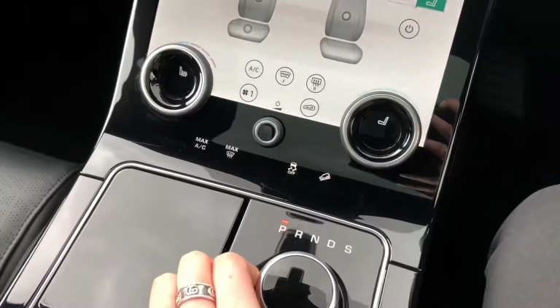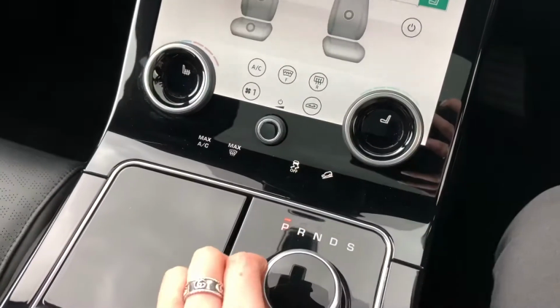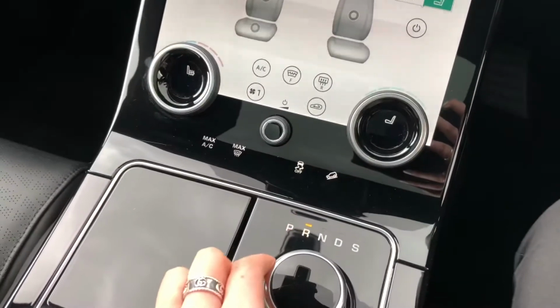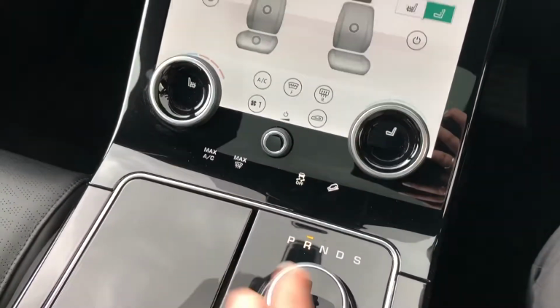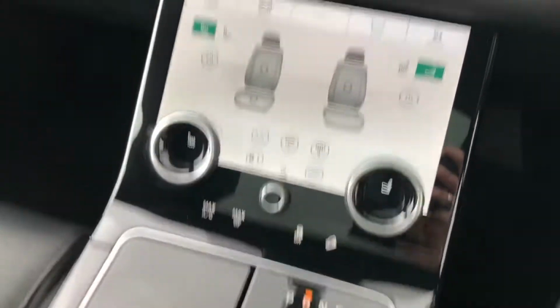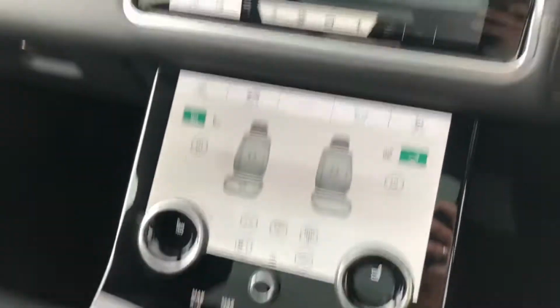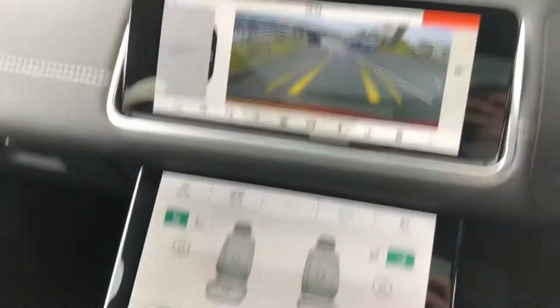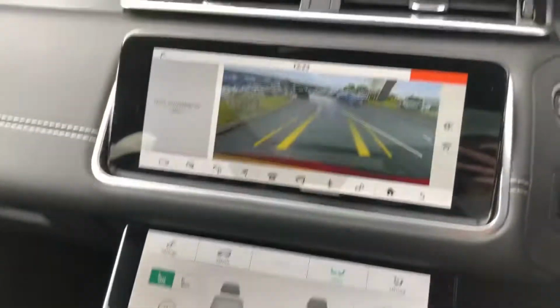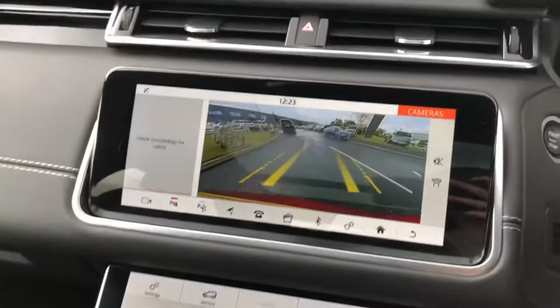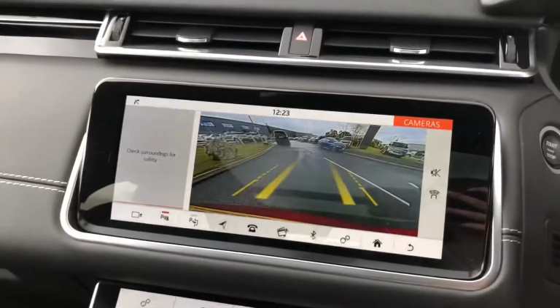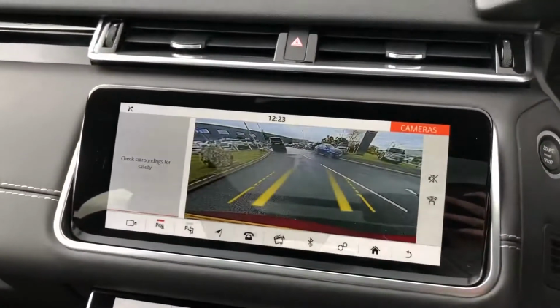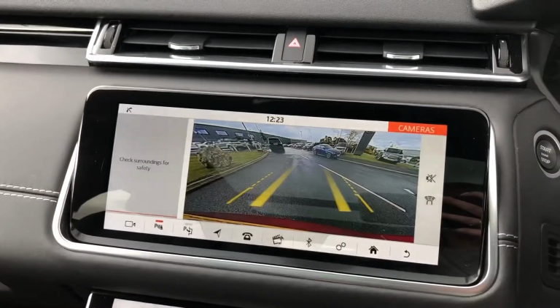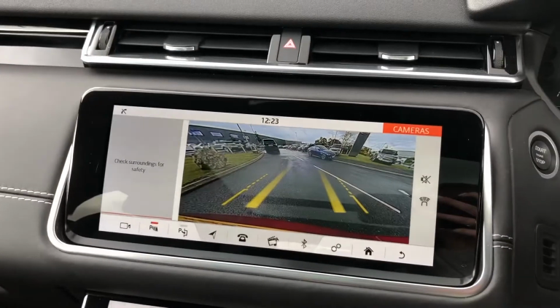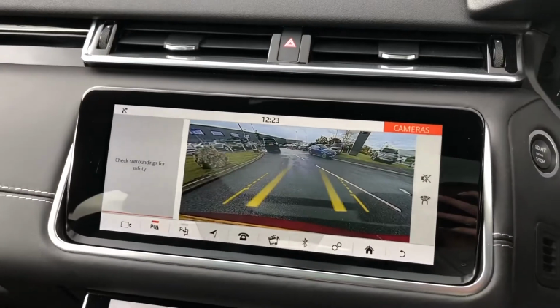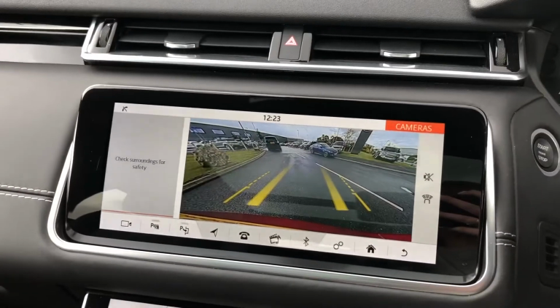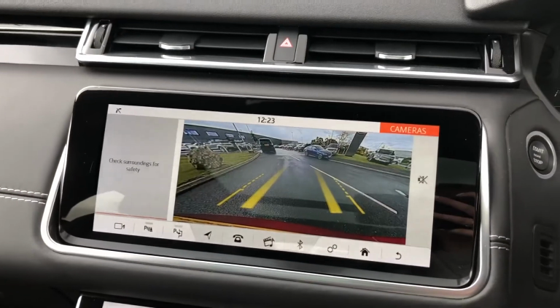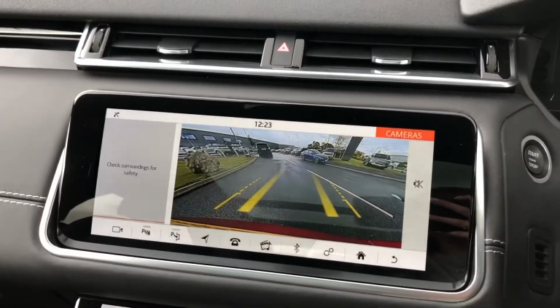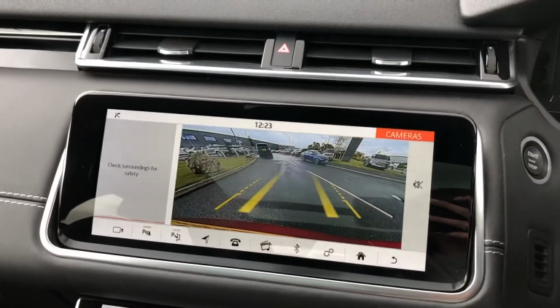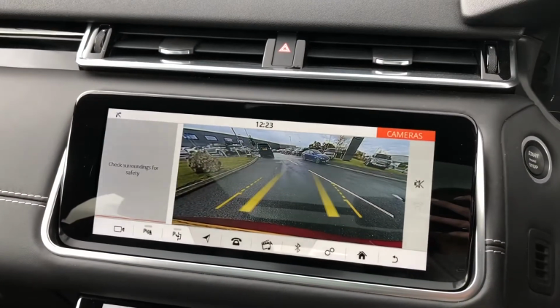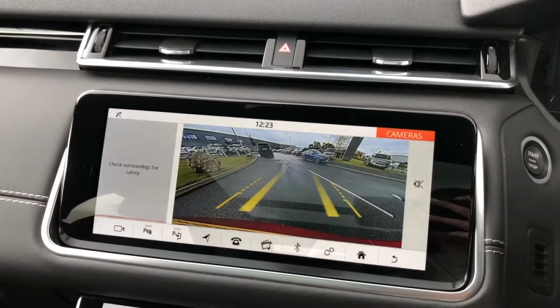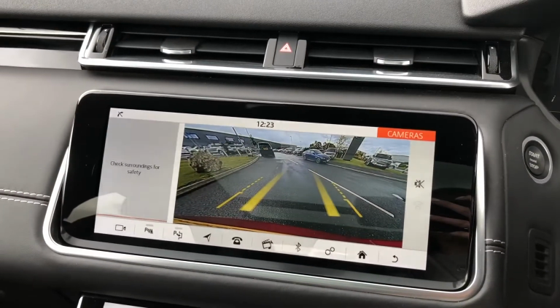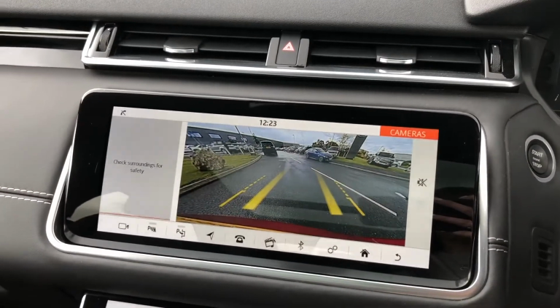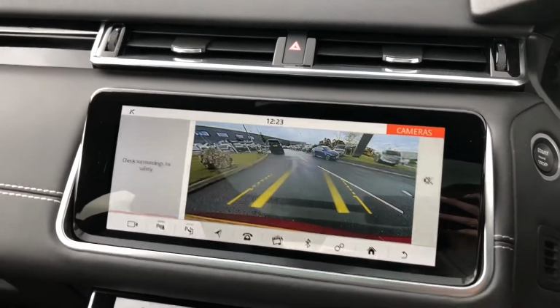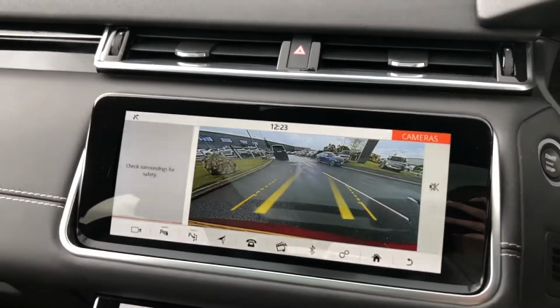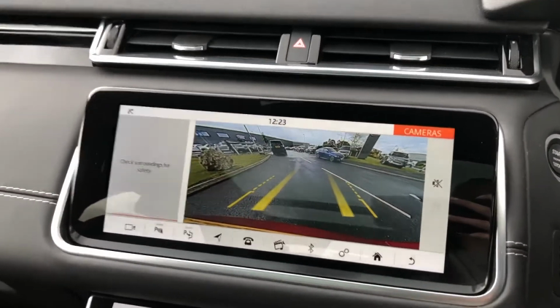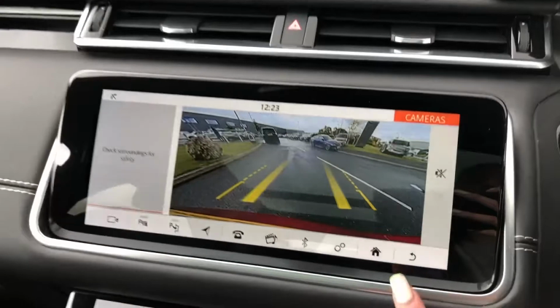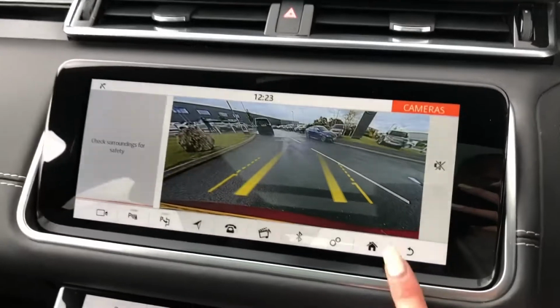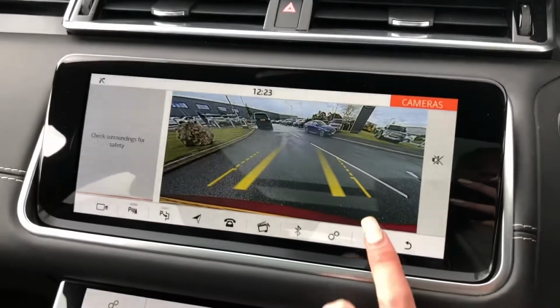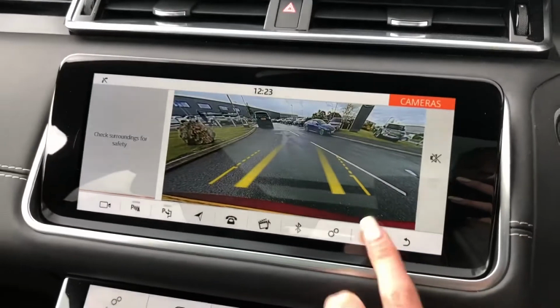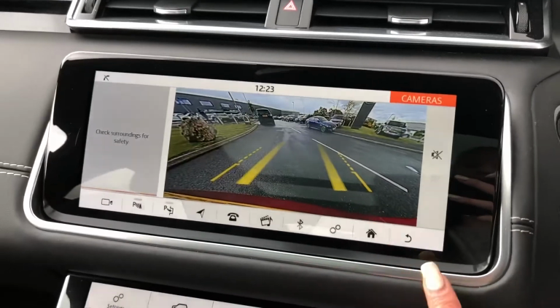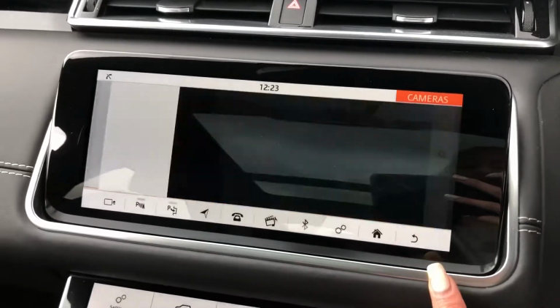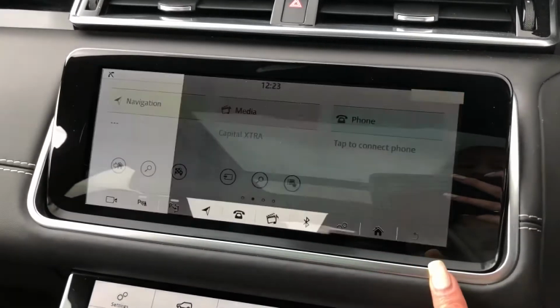If I put the car into reverse, you'll see you have a rear-view camera, making parking and reversing so much easier.